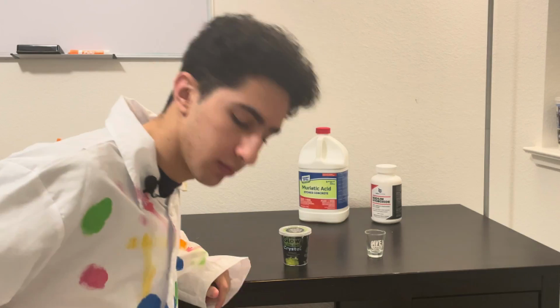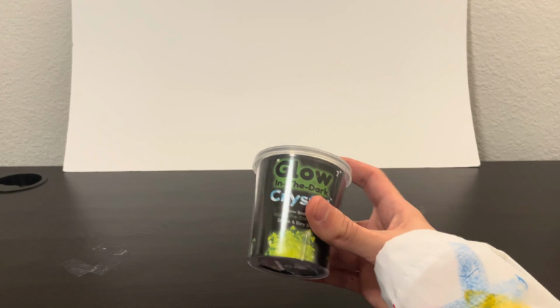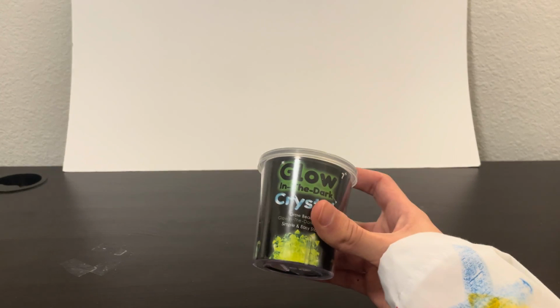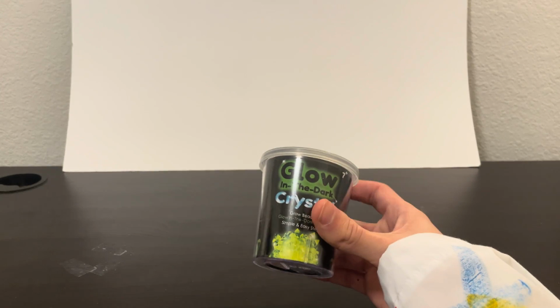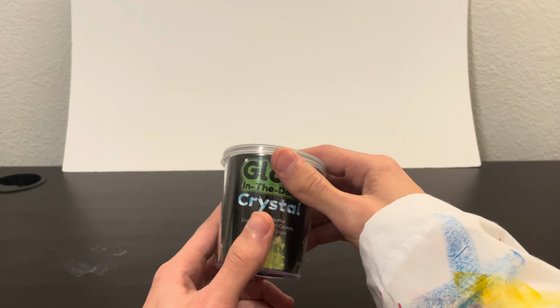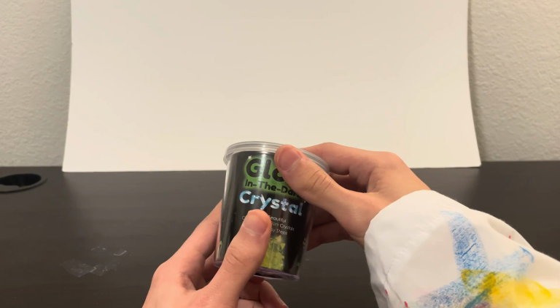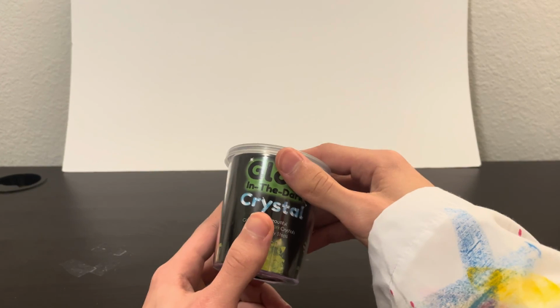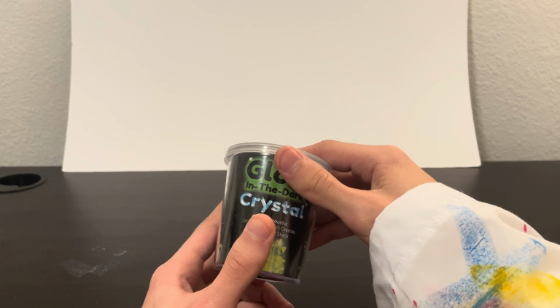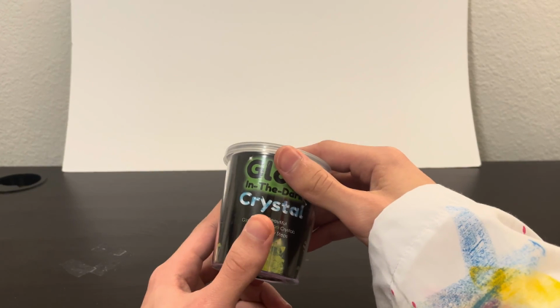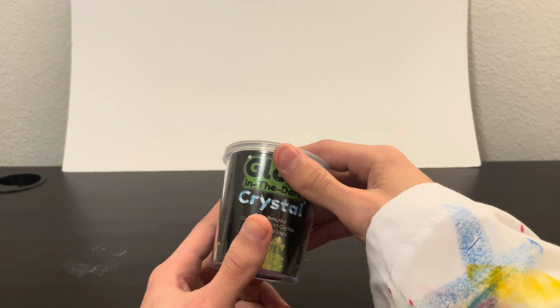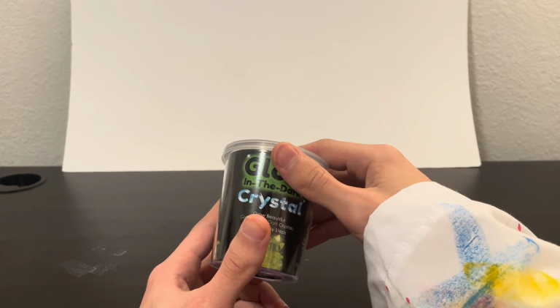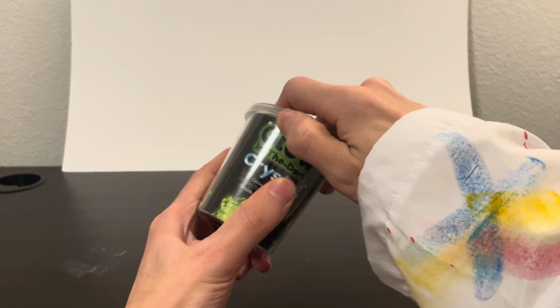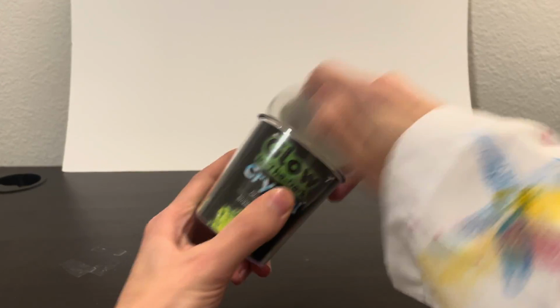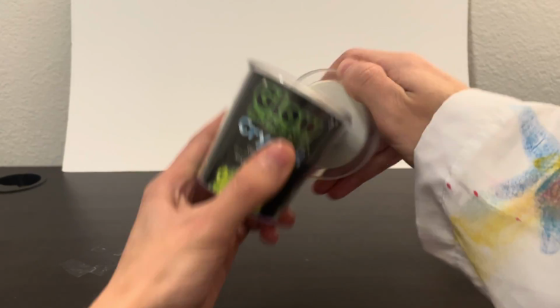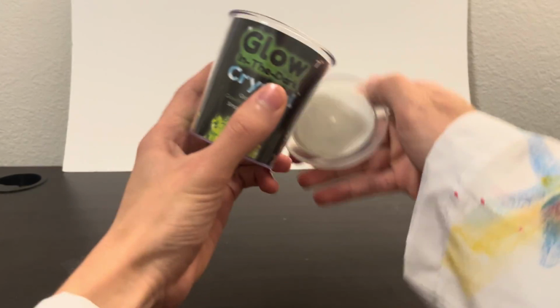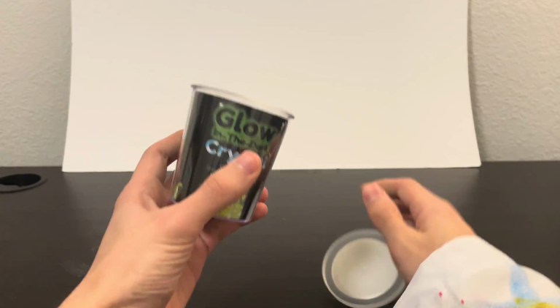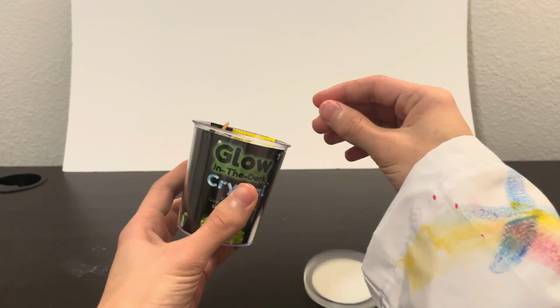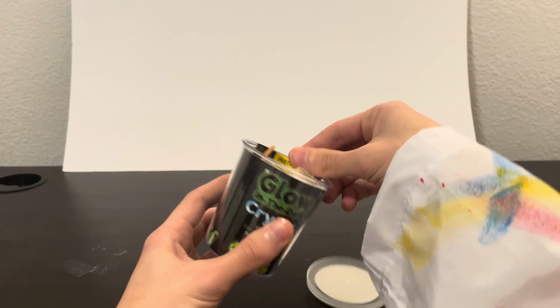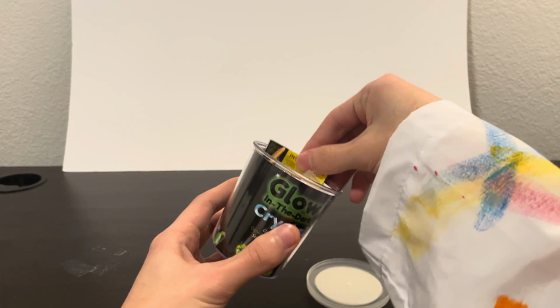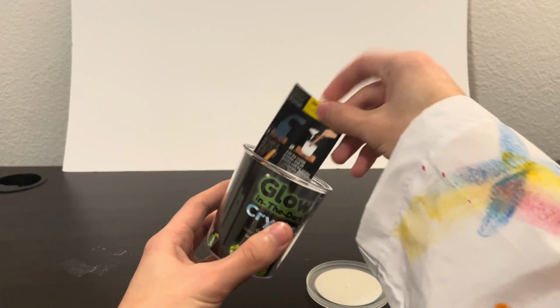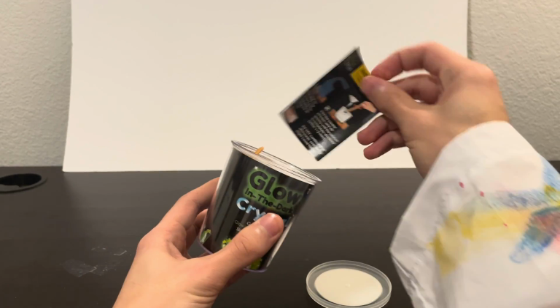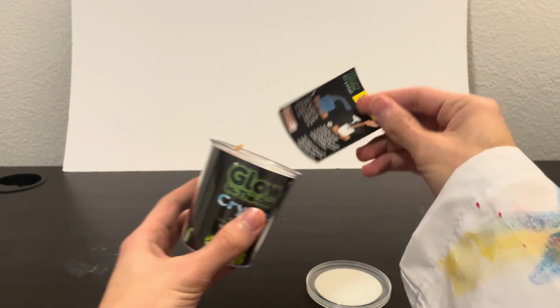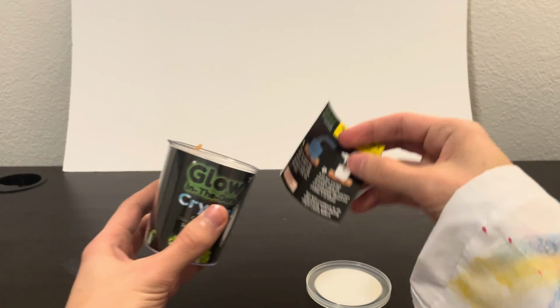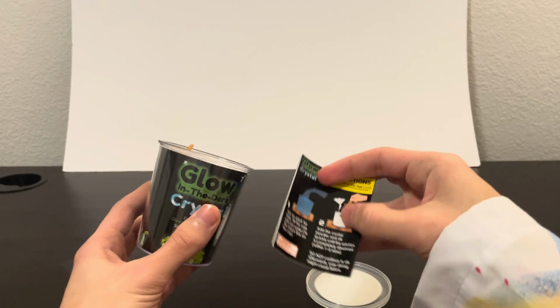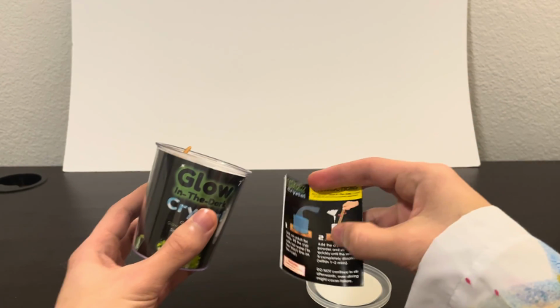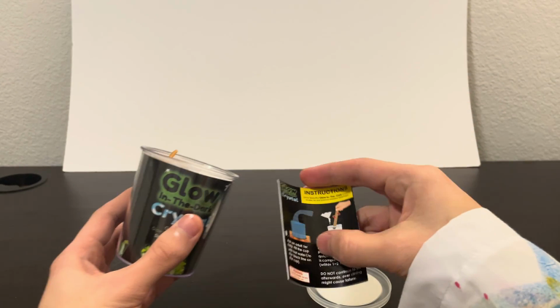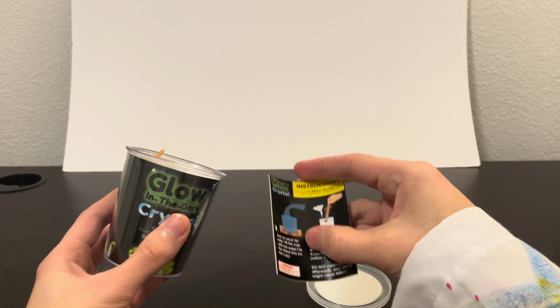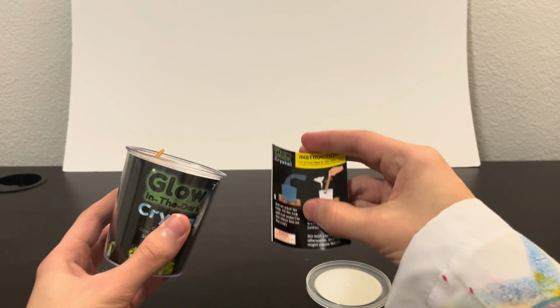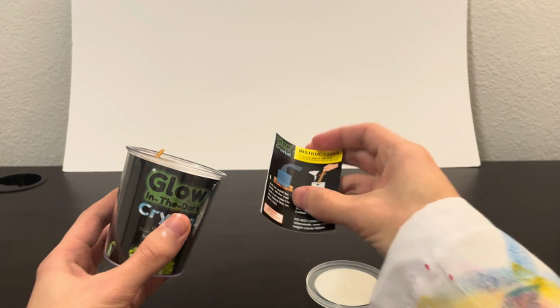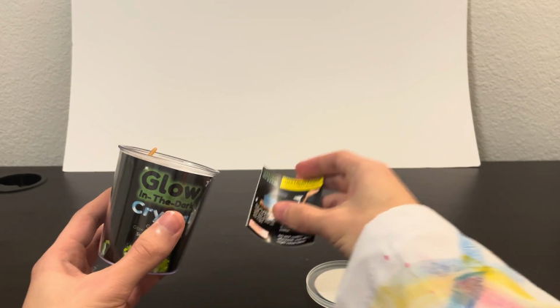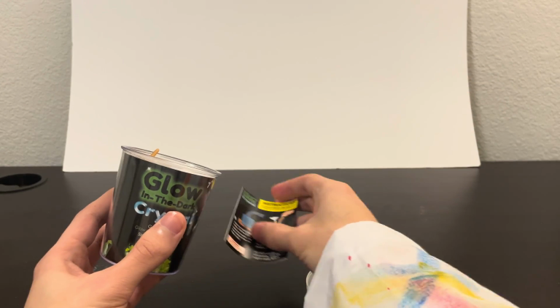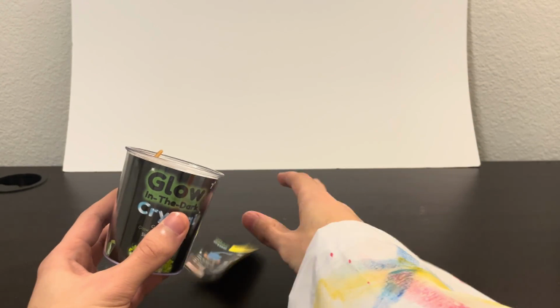Here we are, let's open it up. Inside we've got our instructions manual.